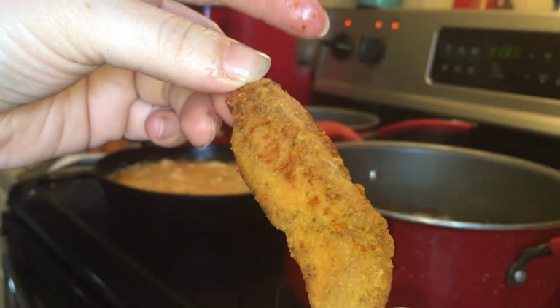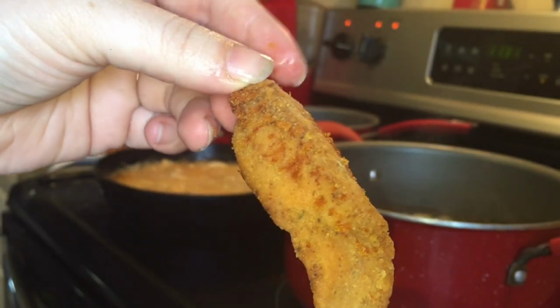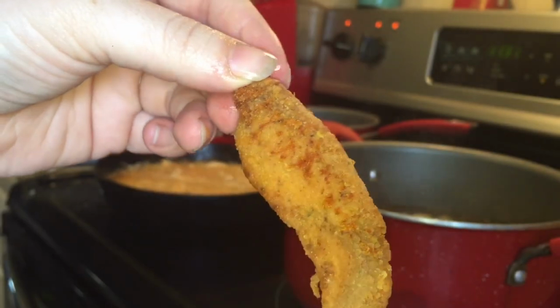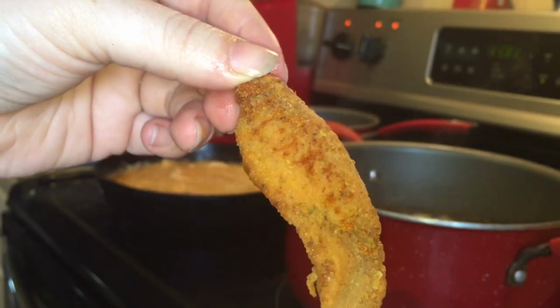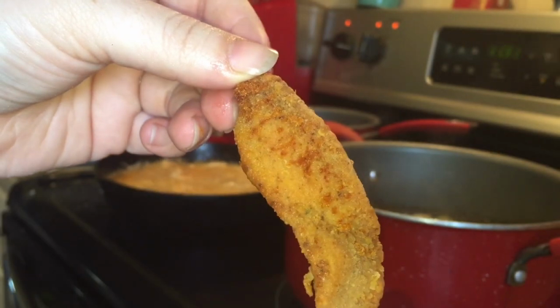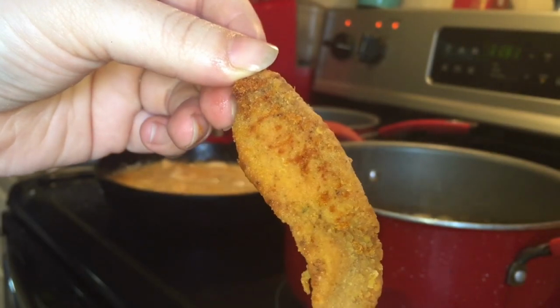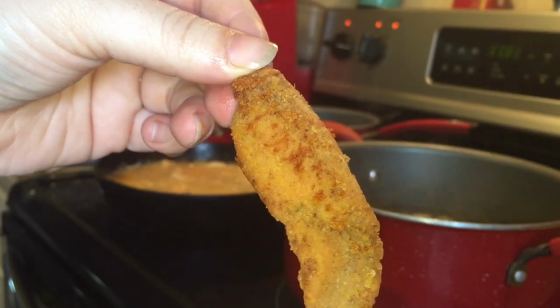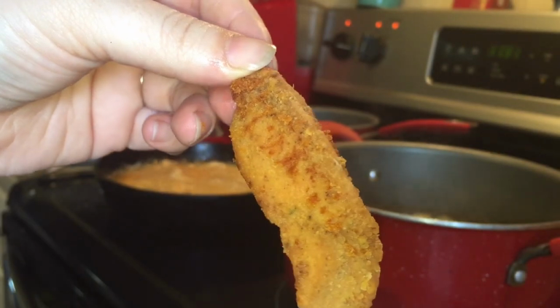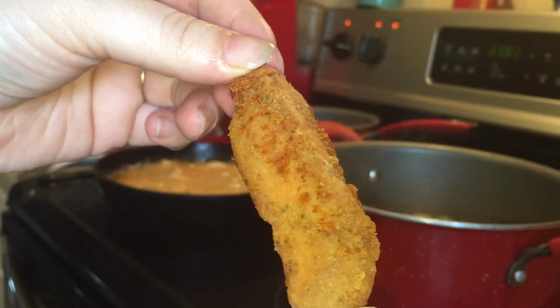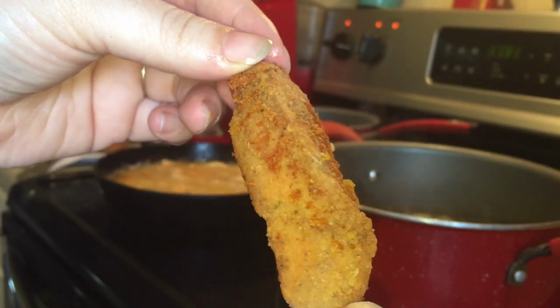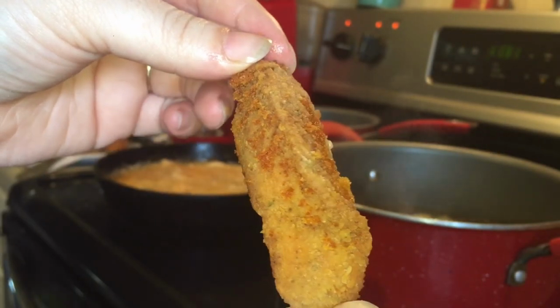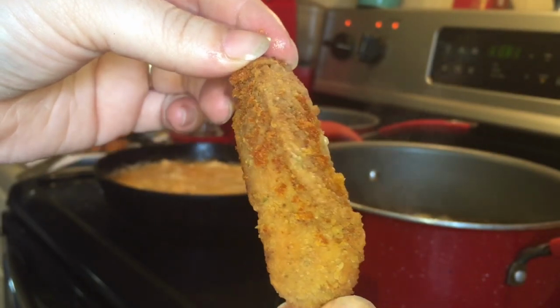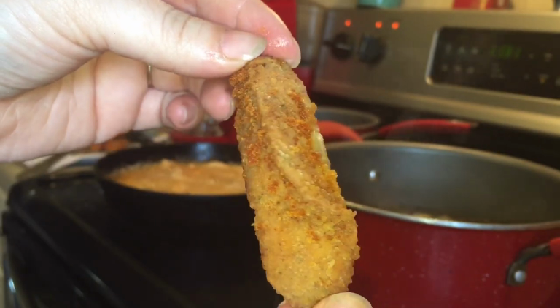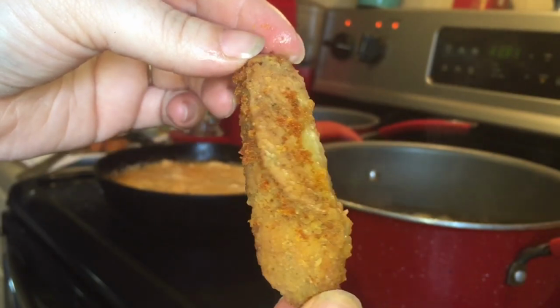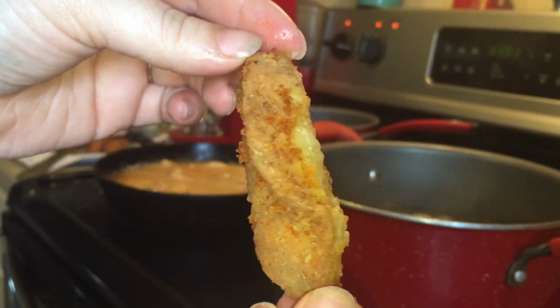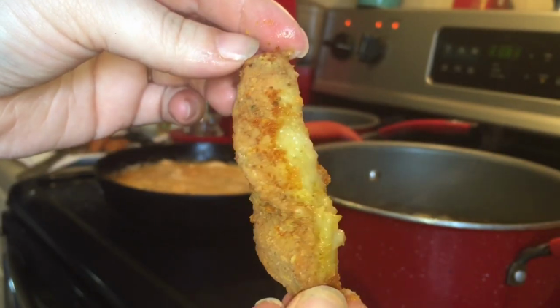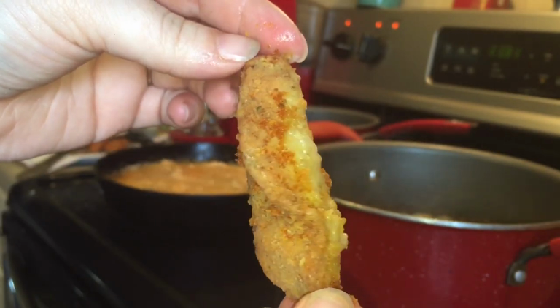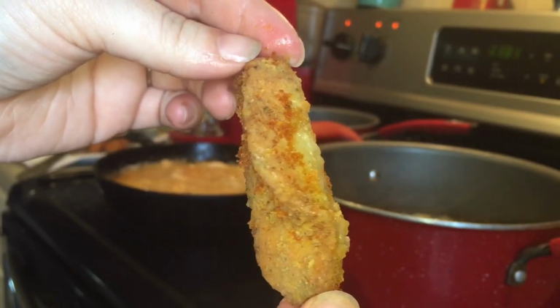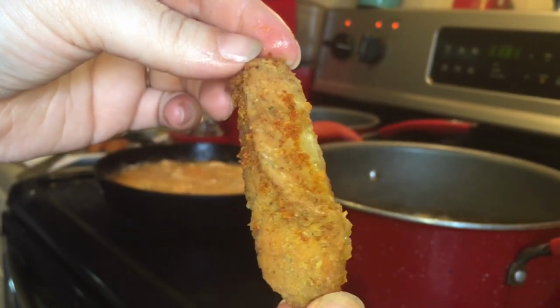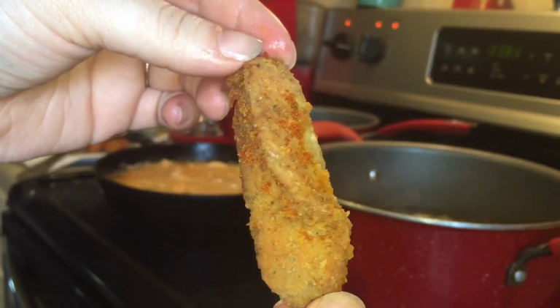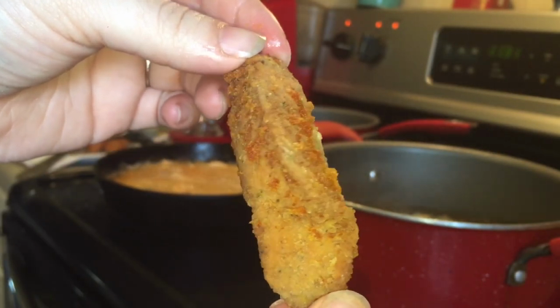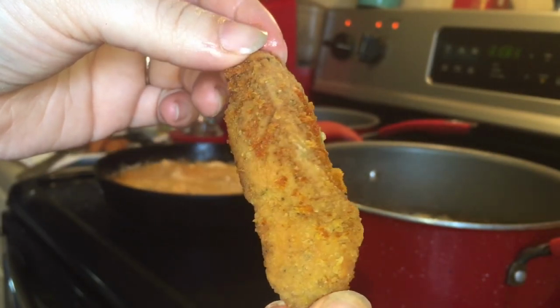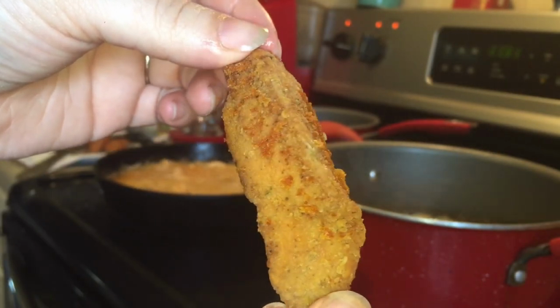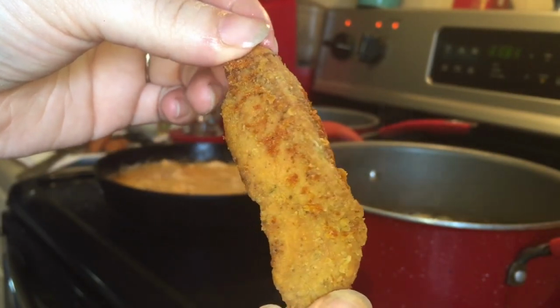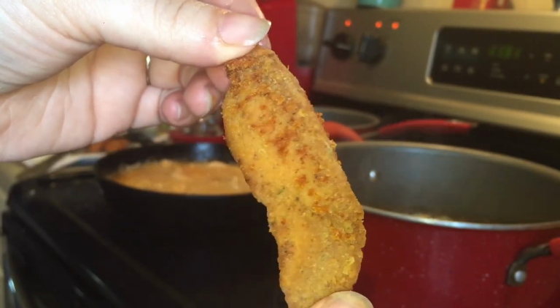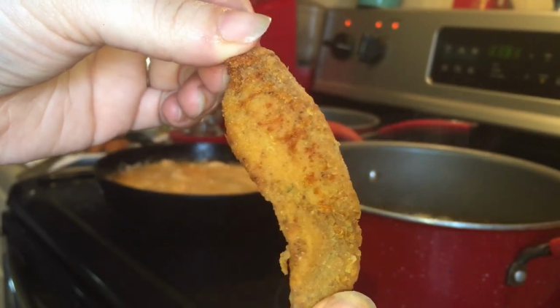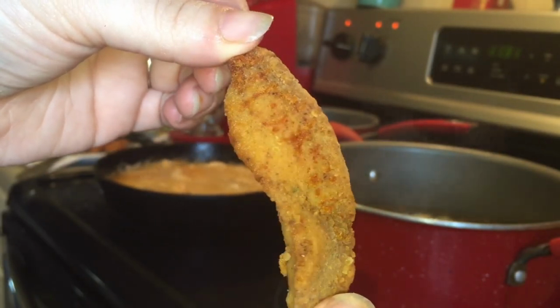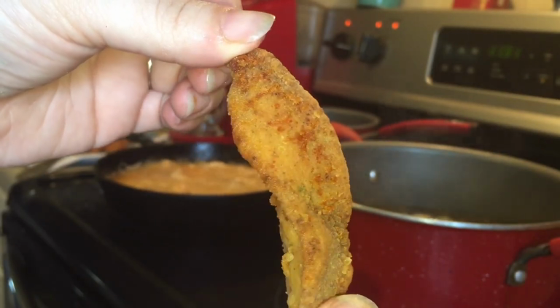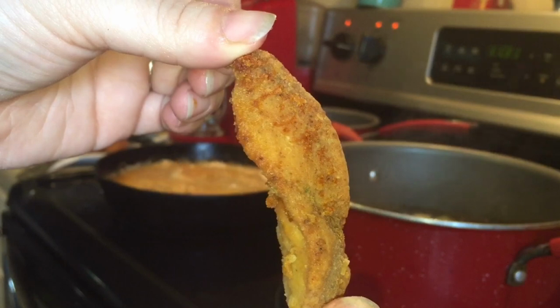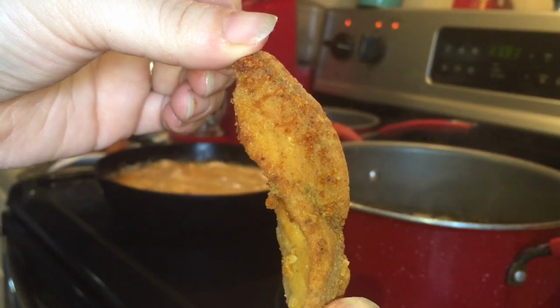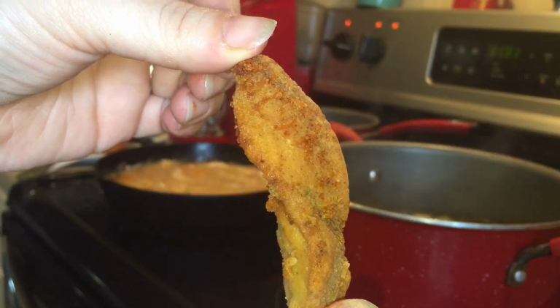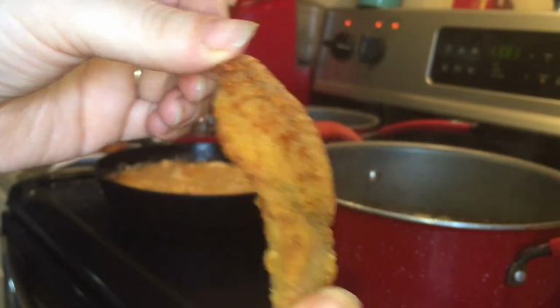This is how your chicken should look once it comes out of the grease — crispy and golden brown, just like I said.